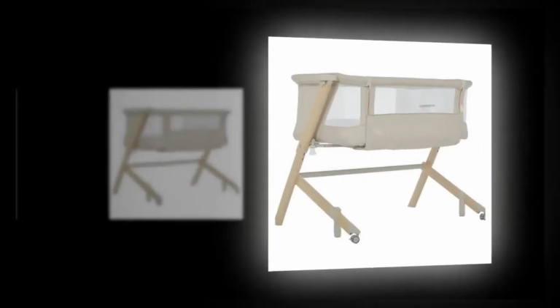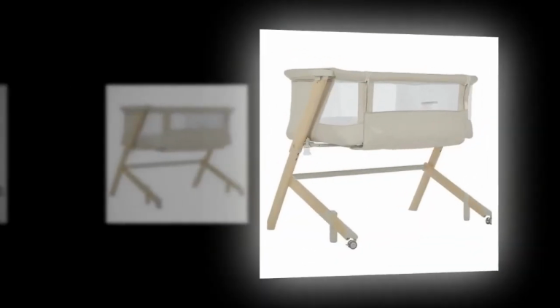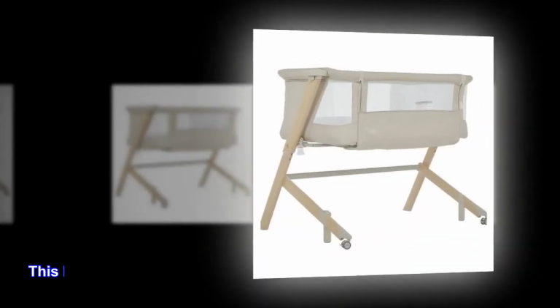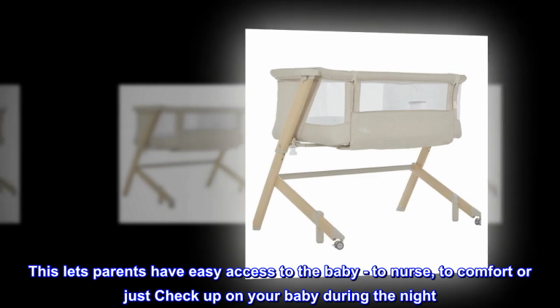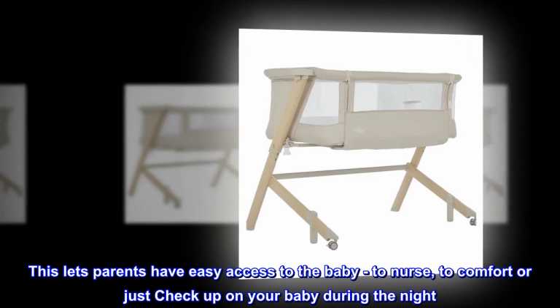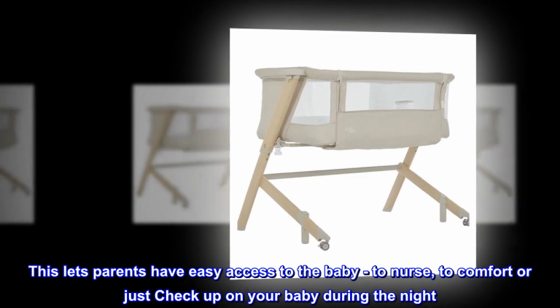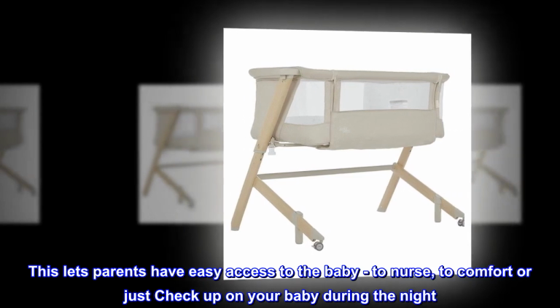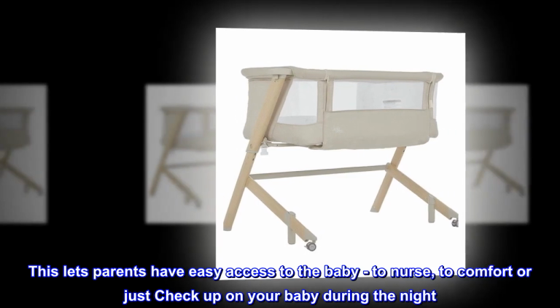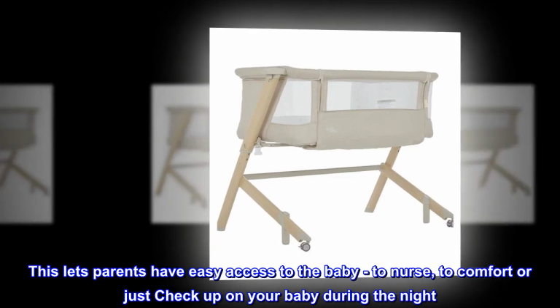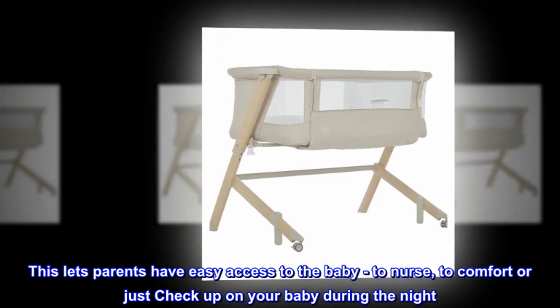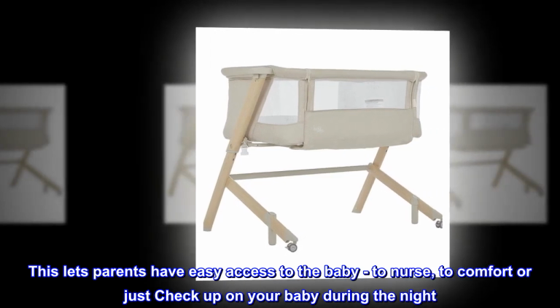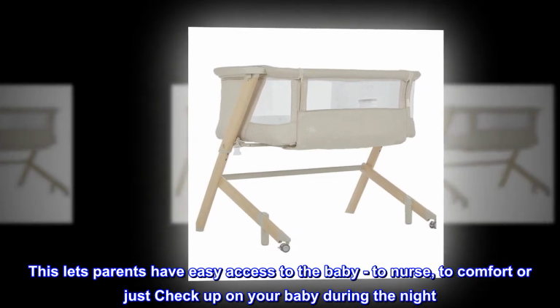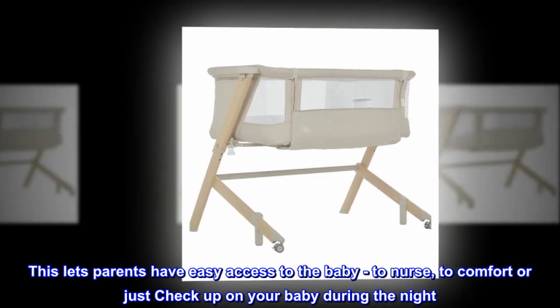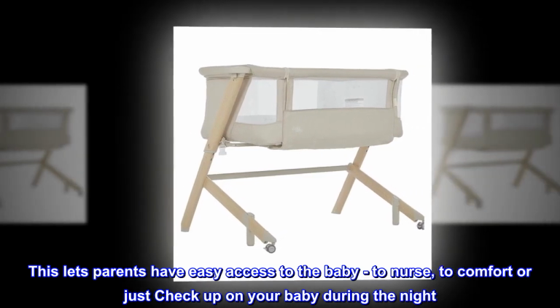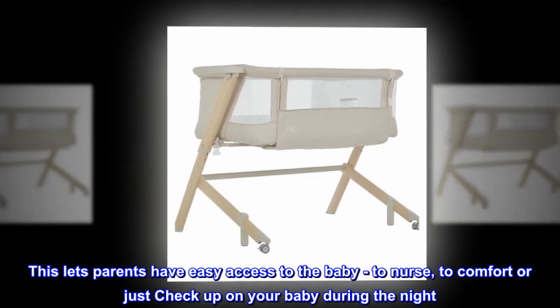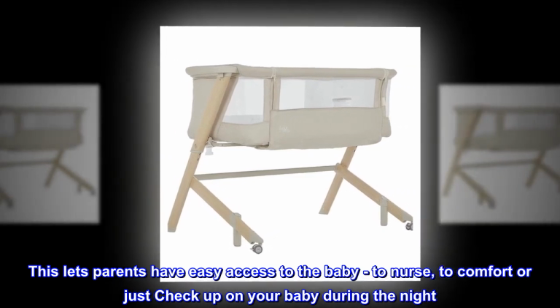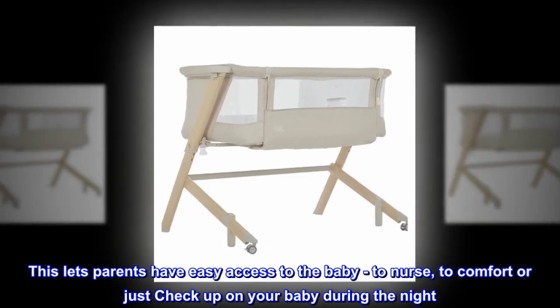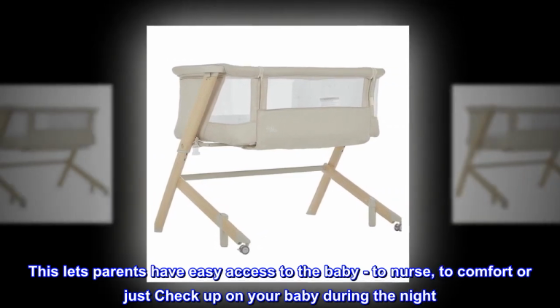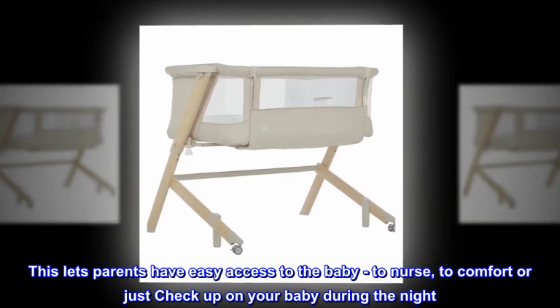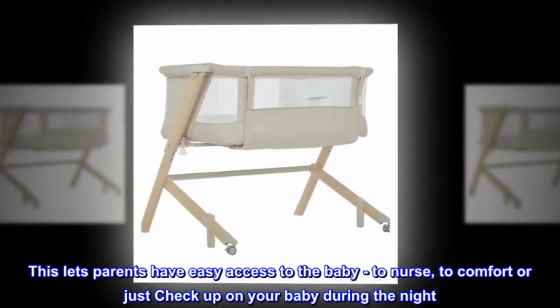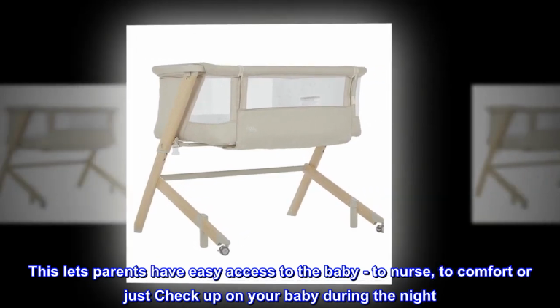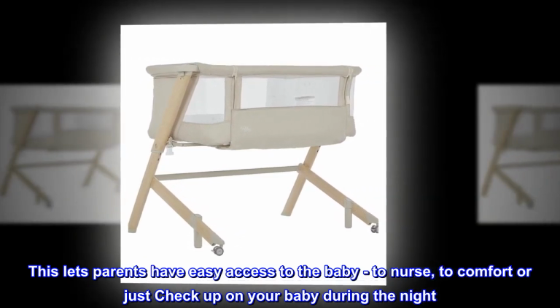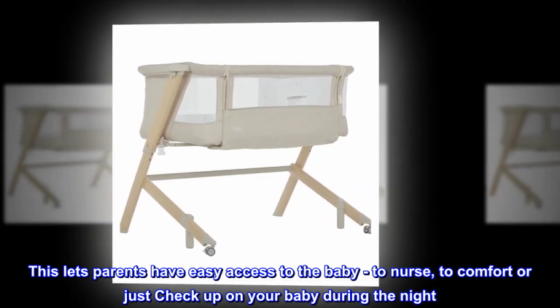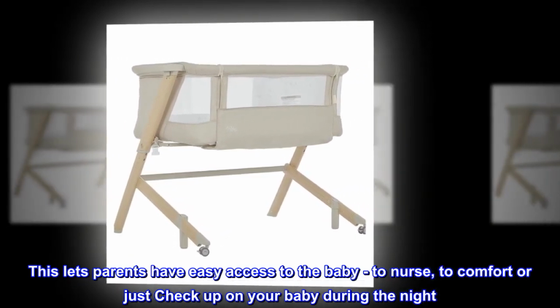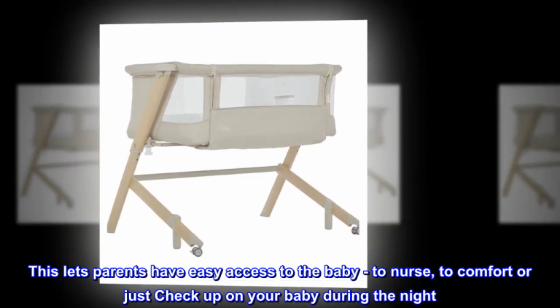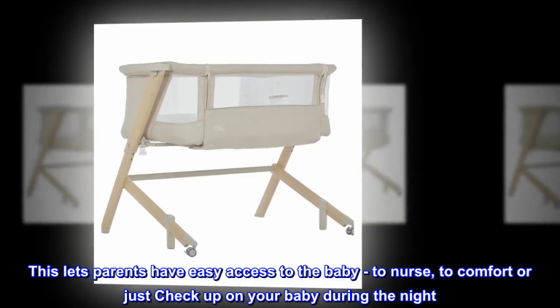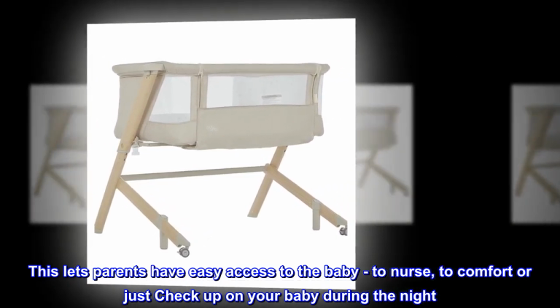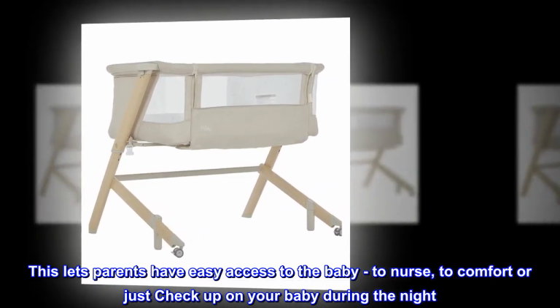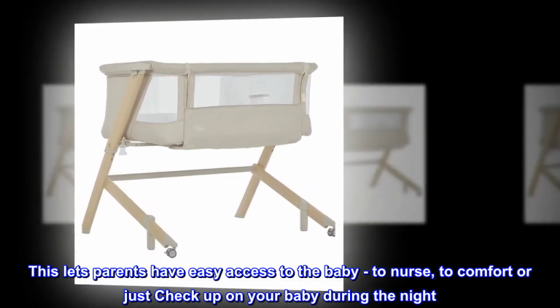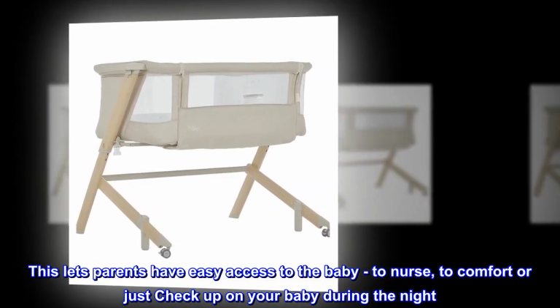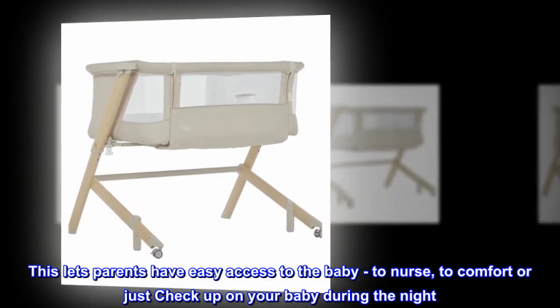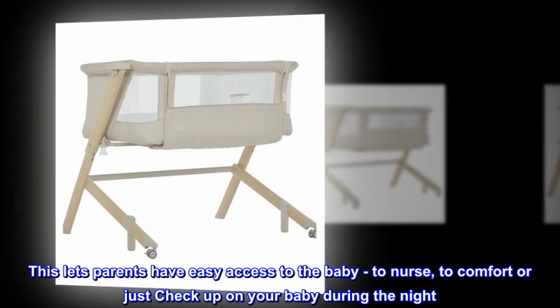This lets parents have easy access to the baby, to nurse, to comfort or just check up on your baby during the night.